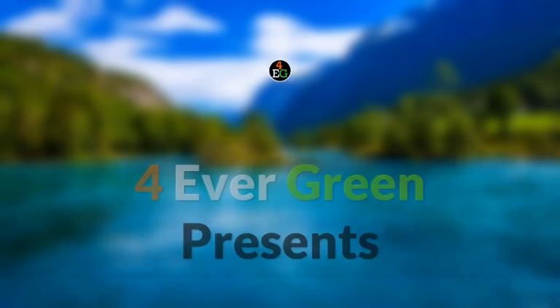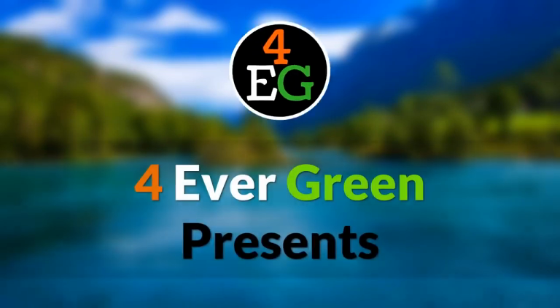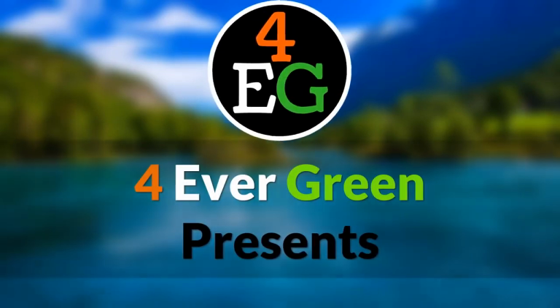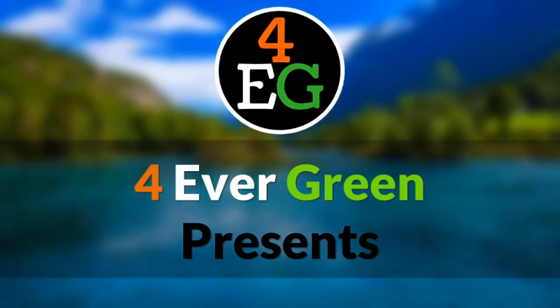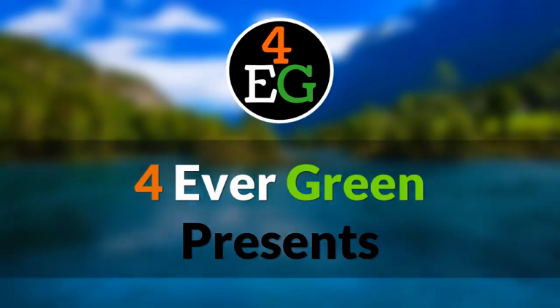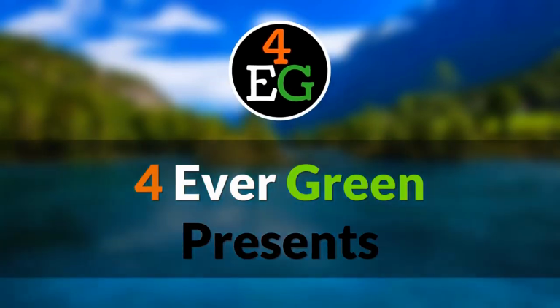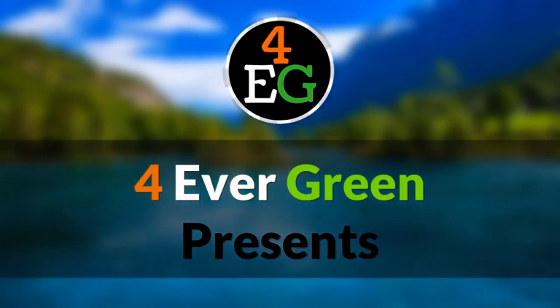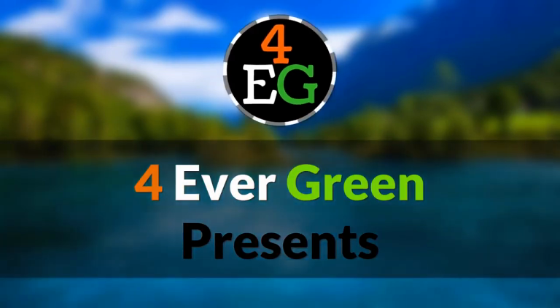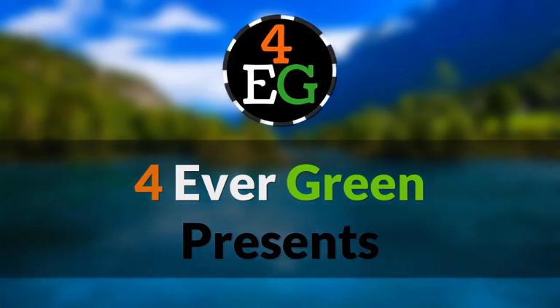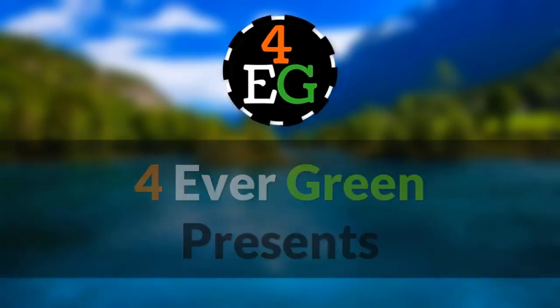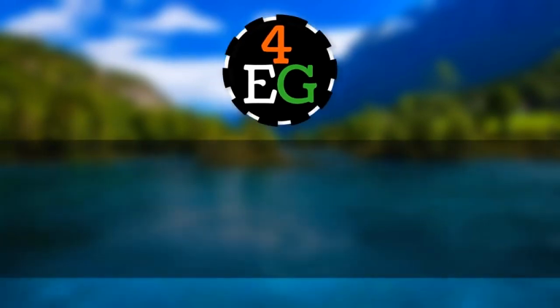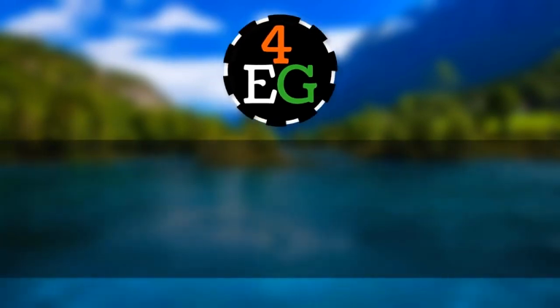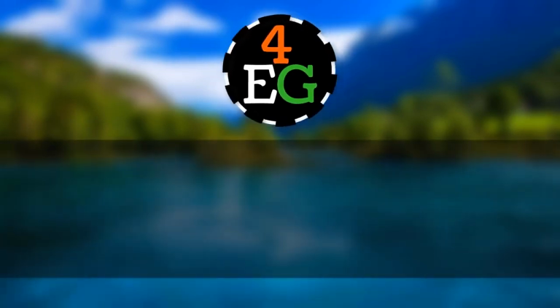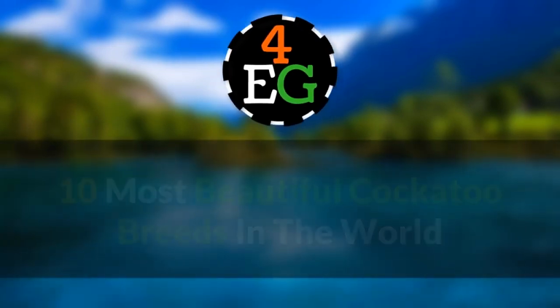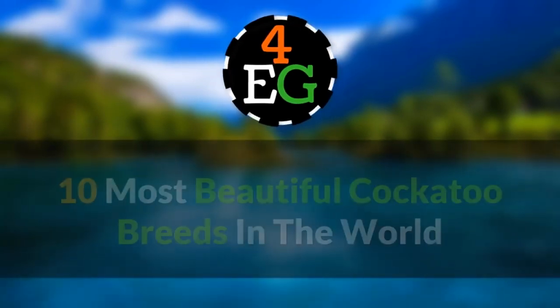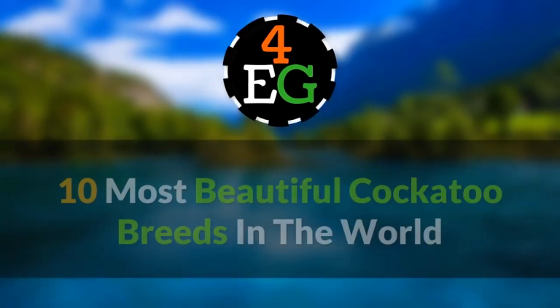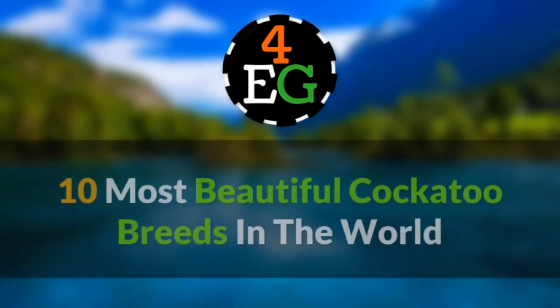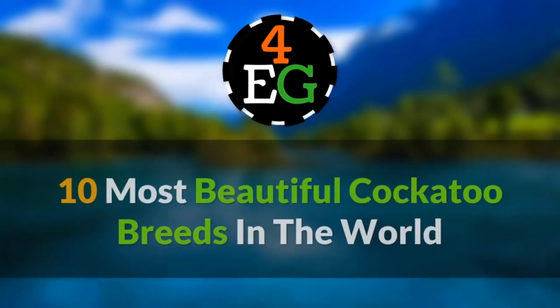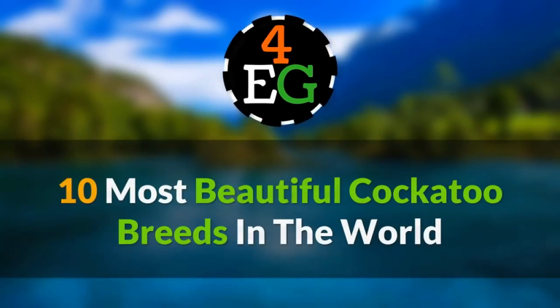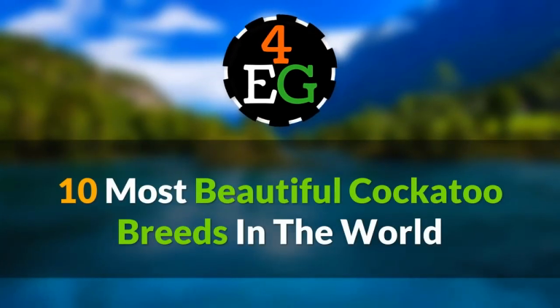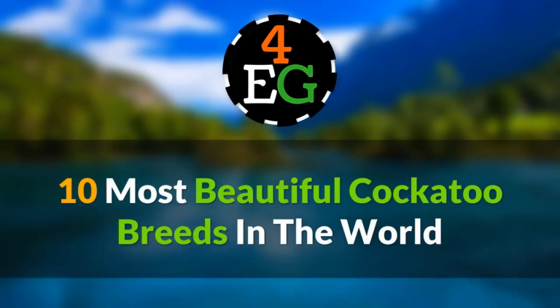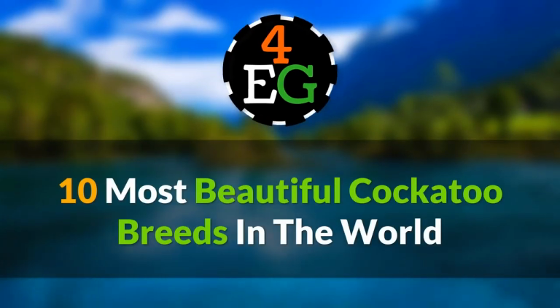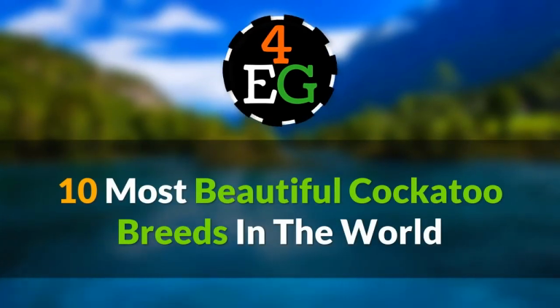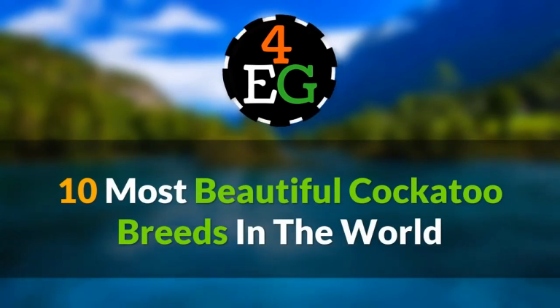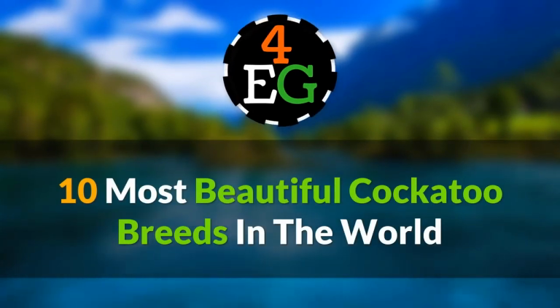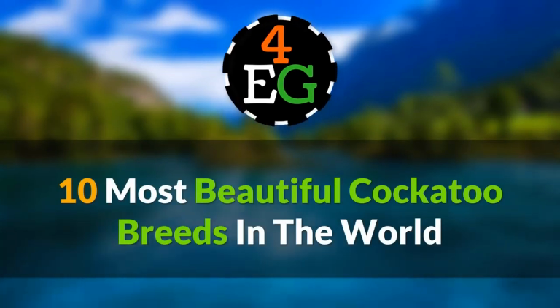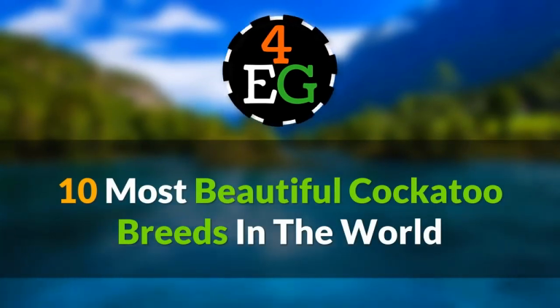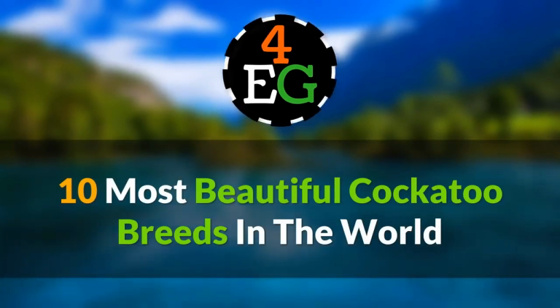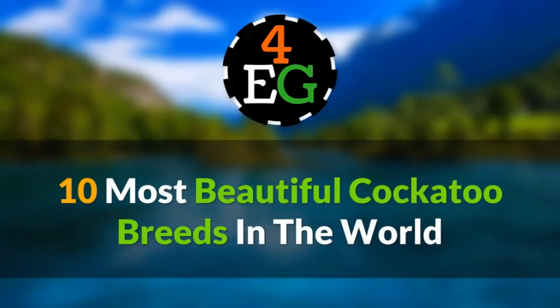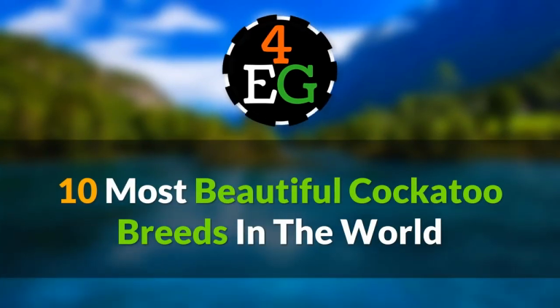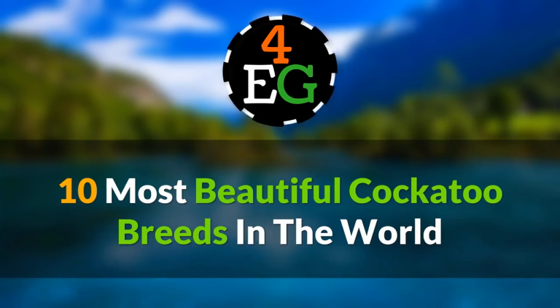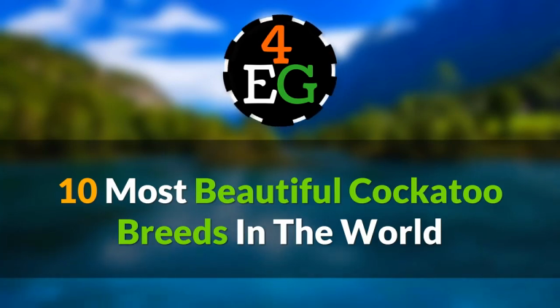Forevergreen presents 10 most beautiful cockatoo breeds in the world.